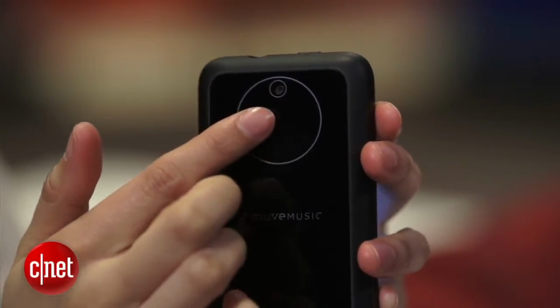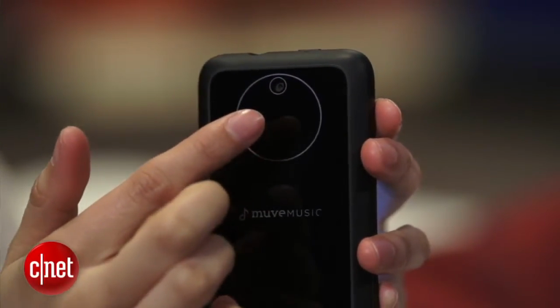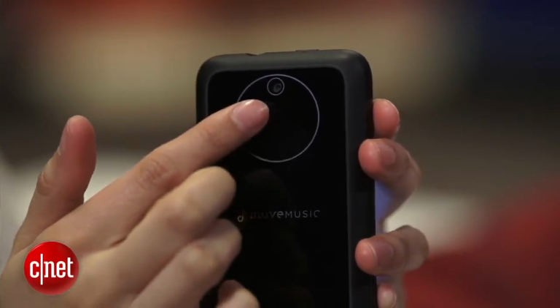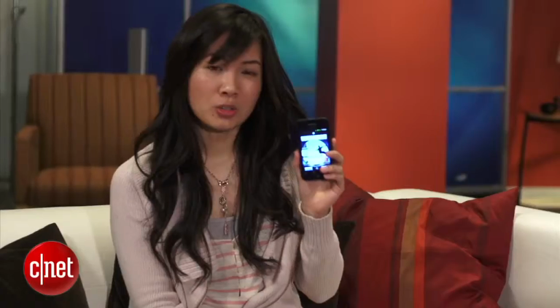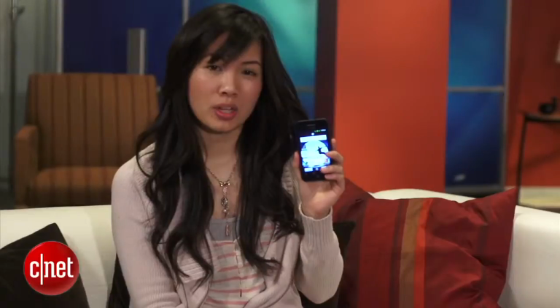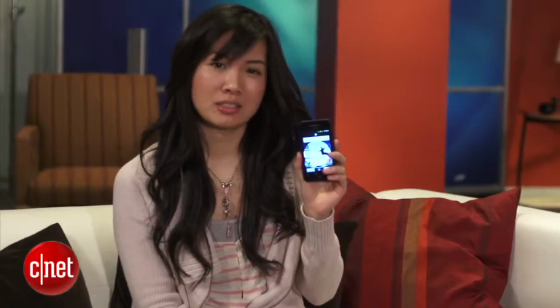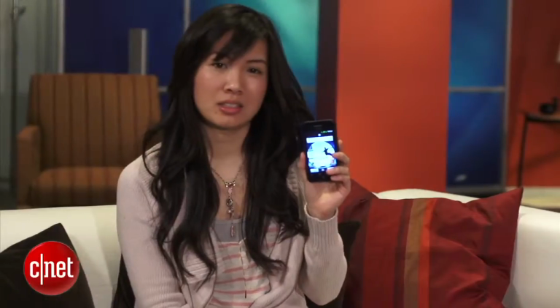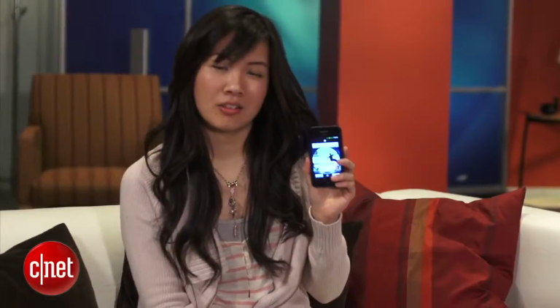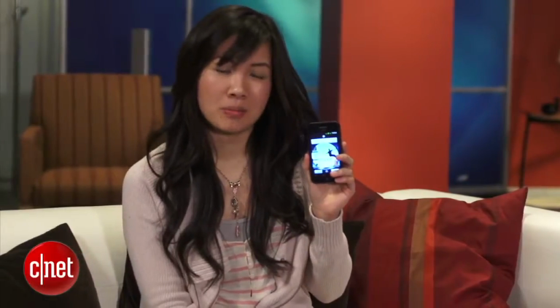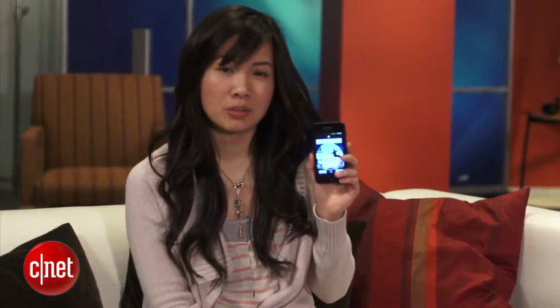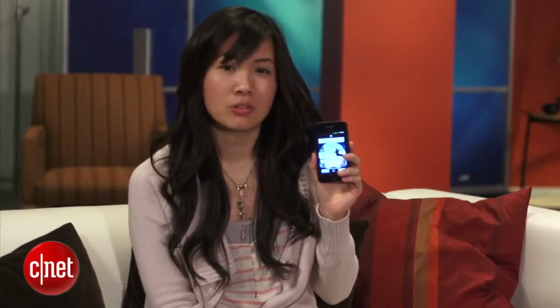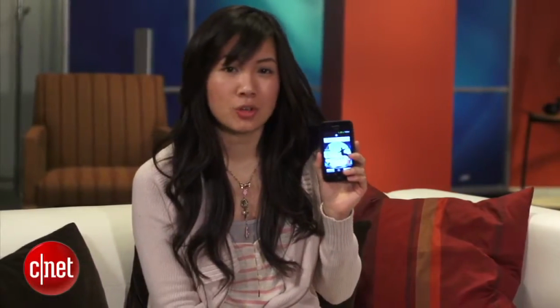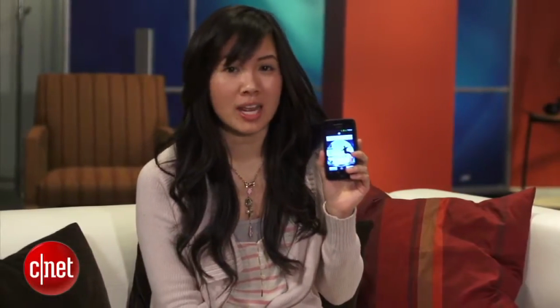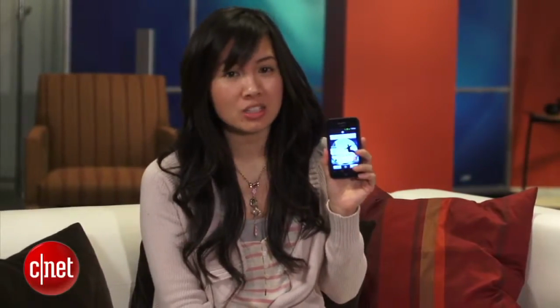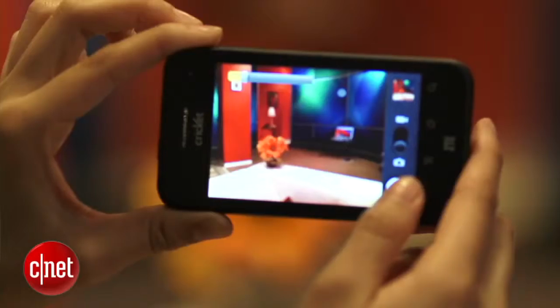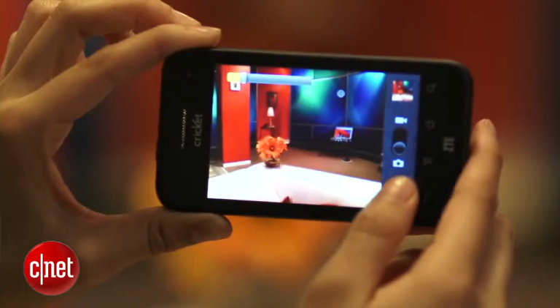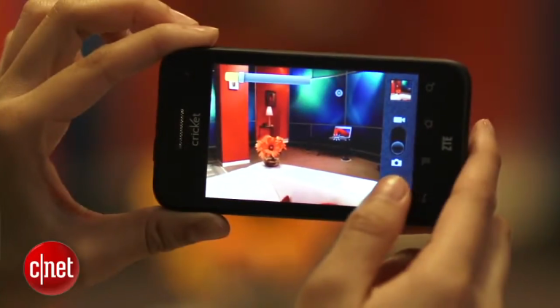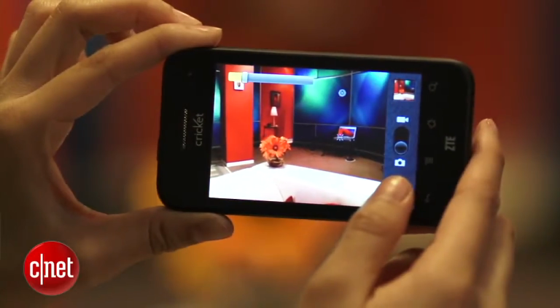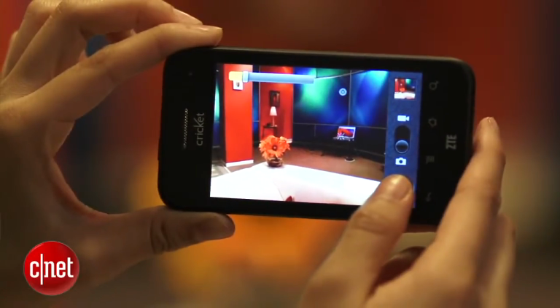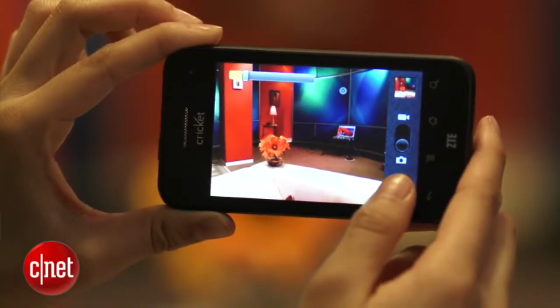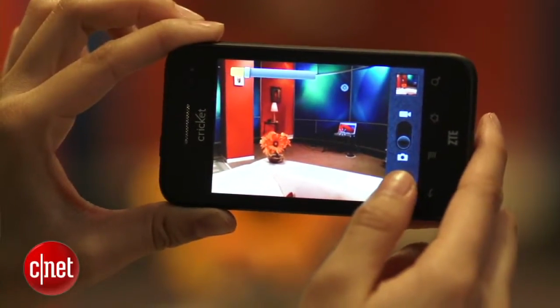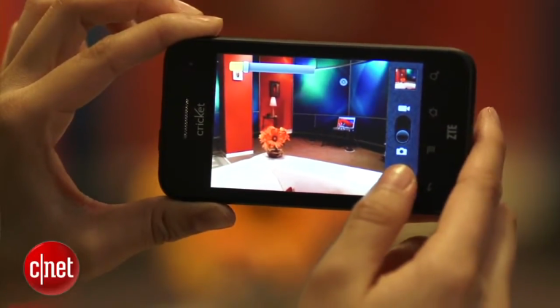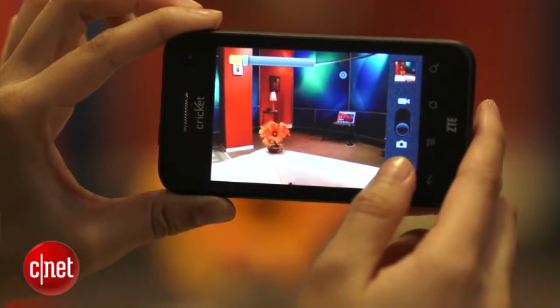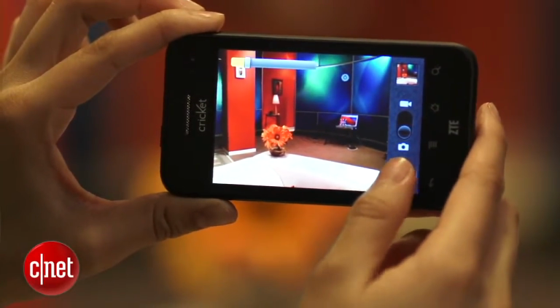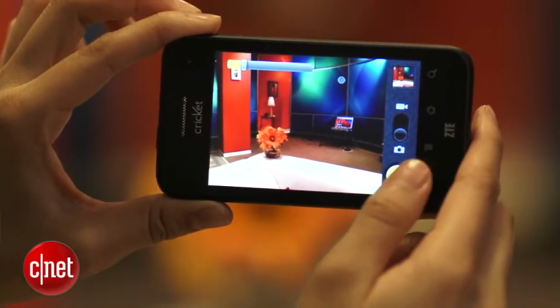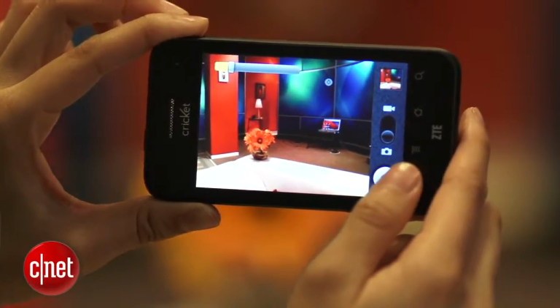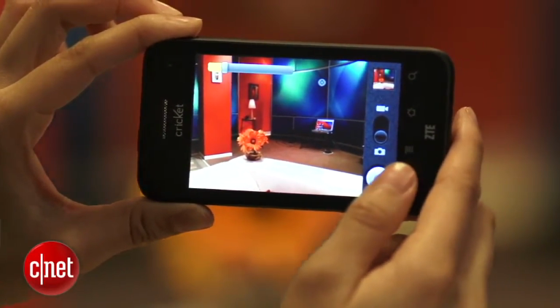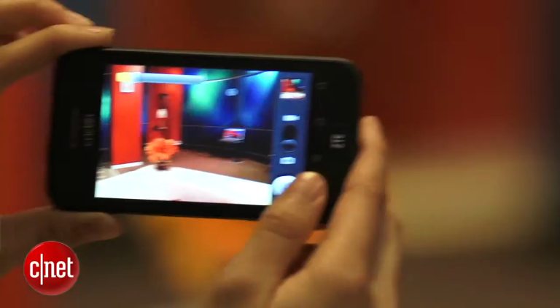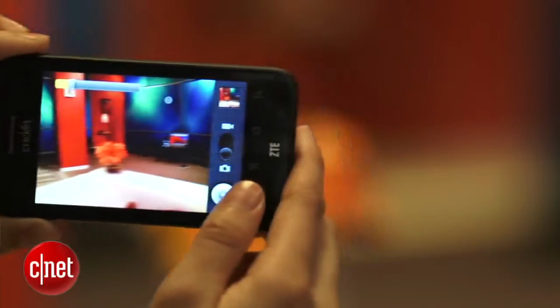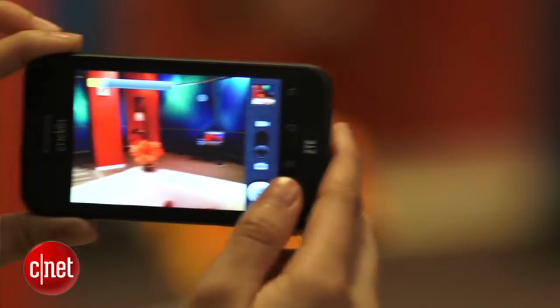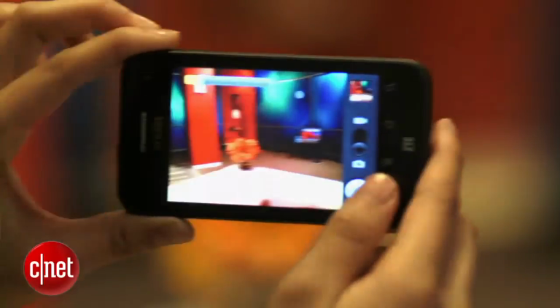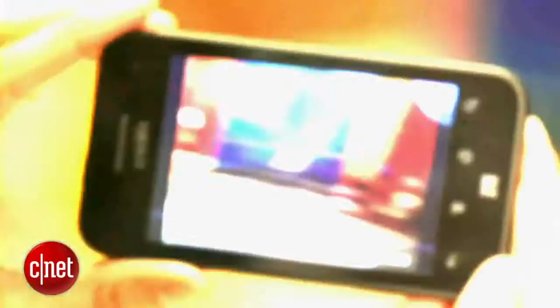Although the photo quality is good, I found both the phone and the shutter lagged a lot, so you have to hold the phone very still after you click the shutter.